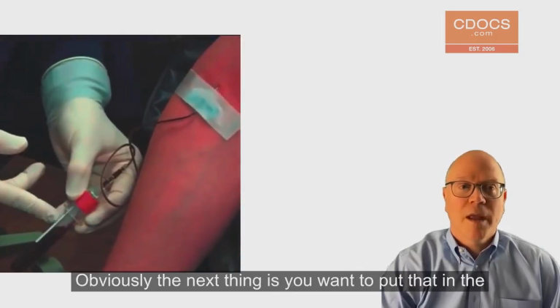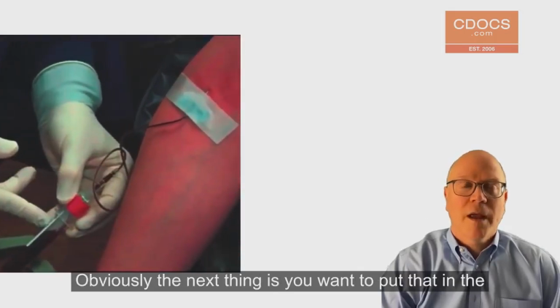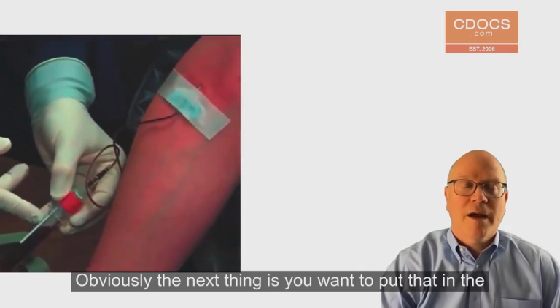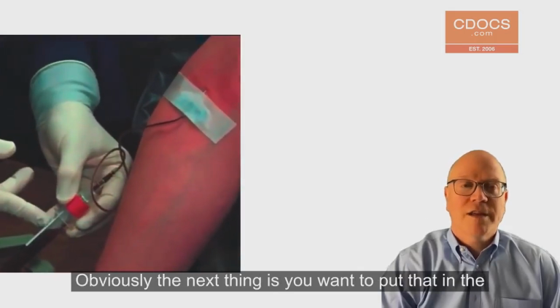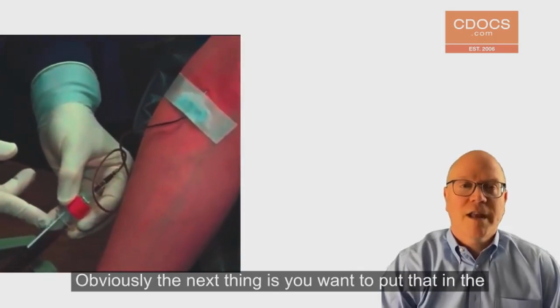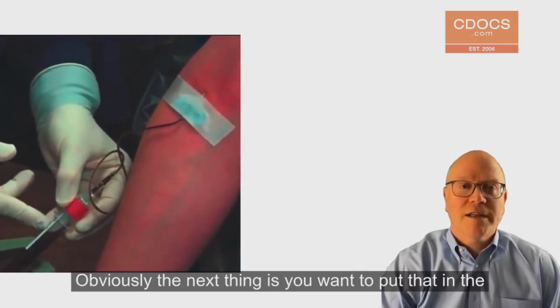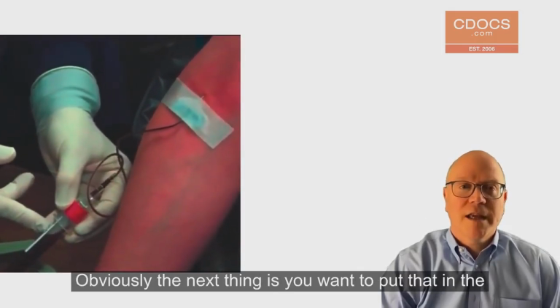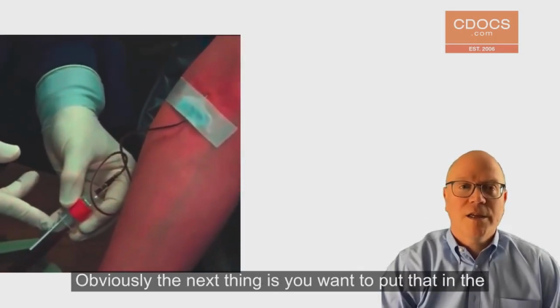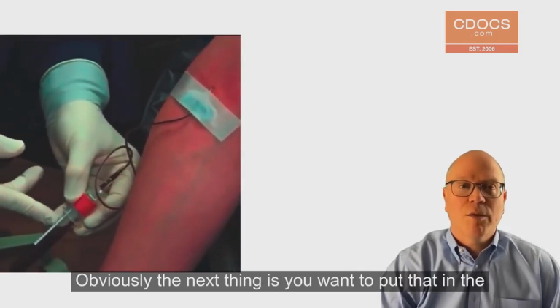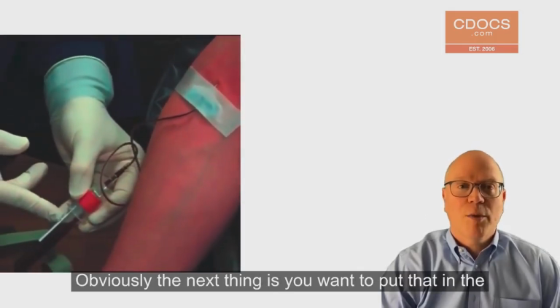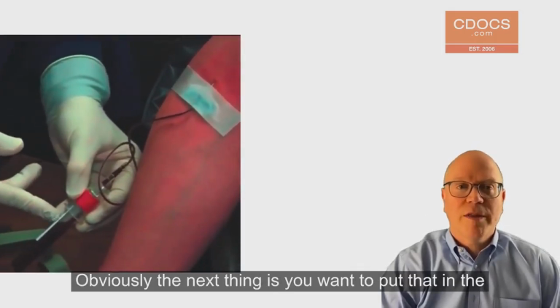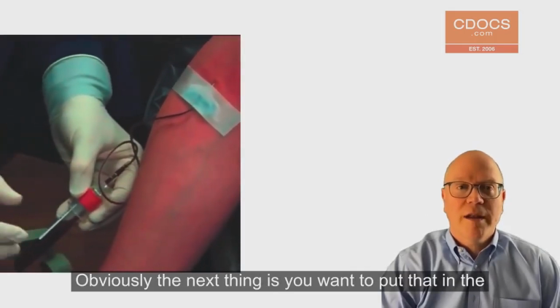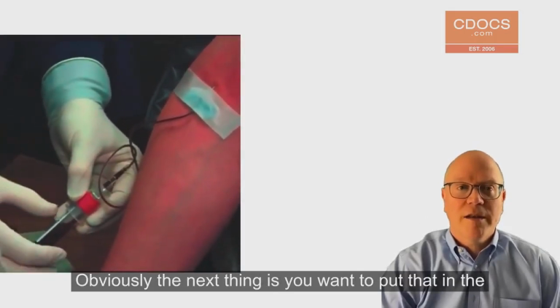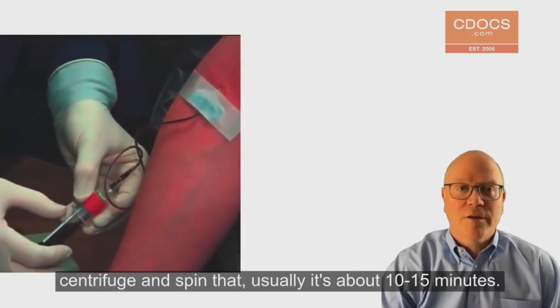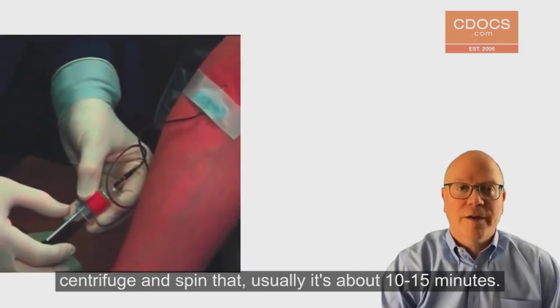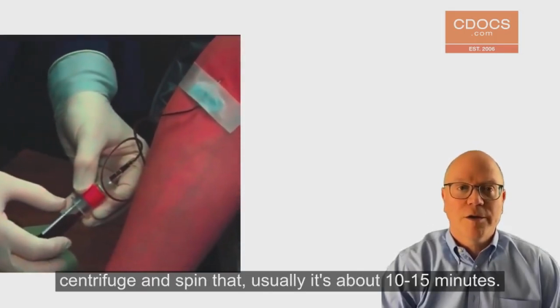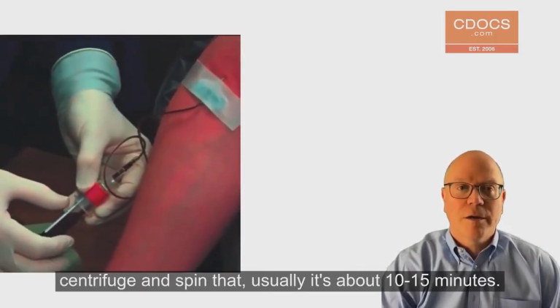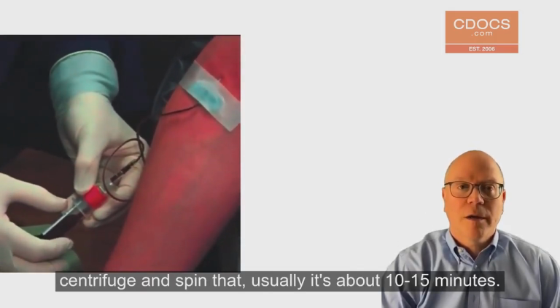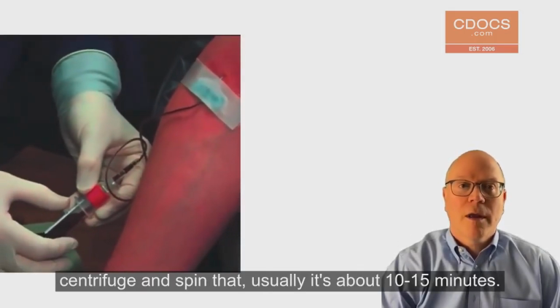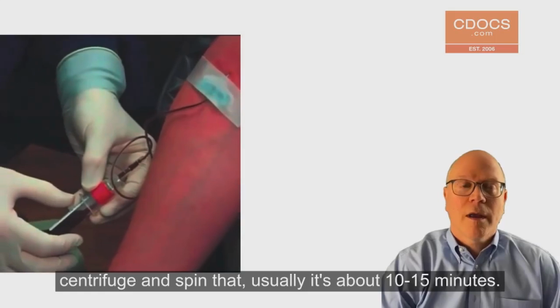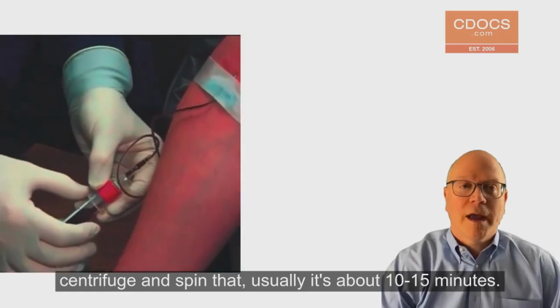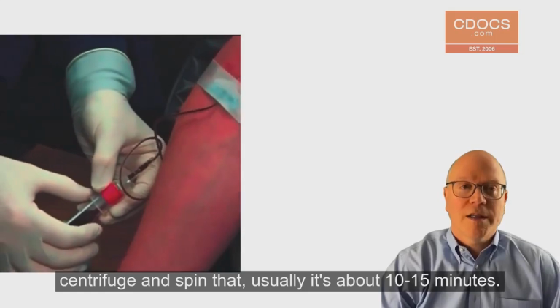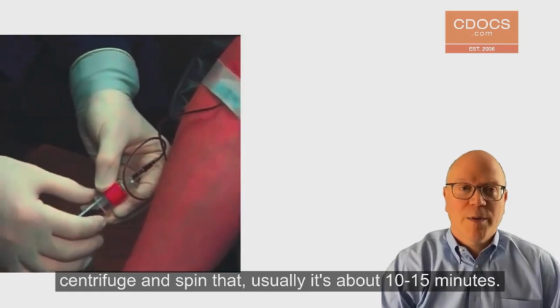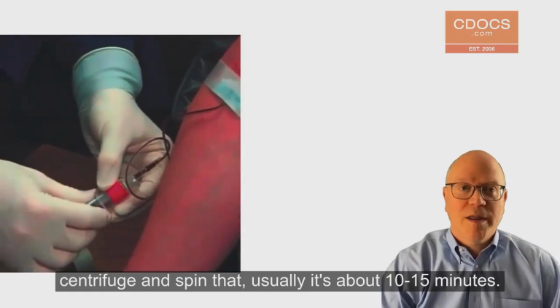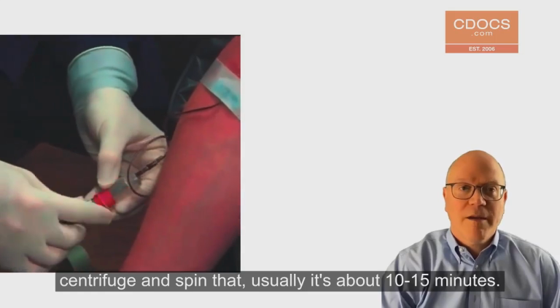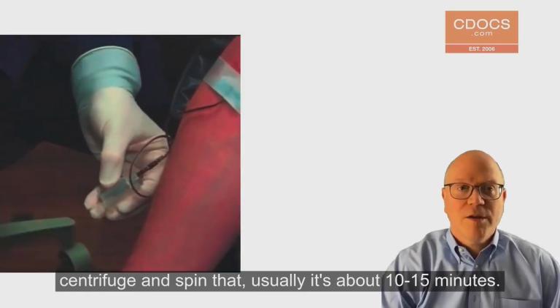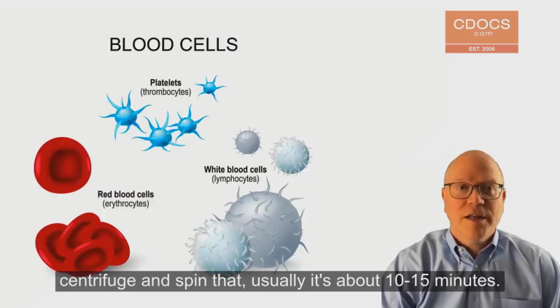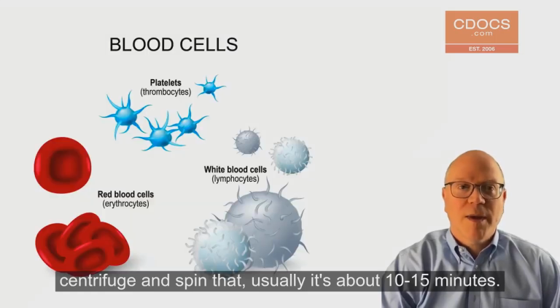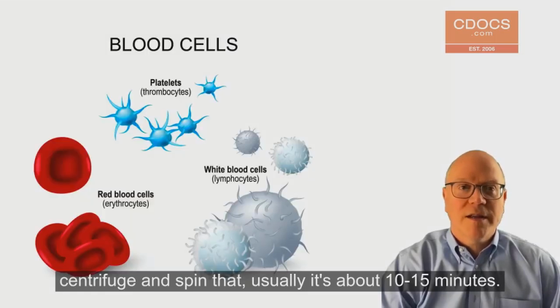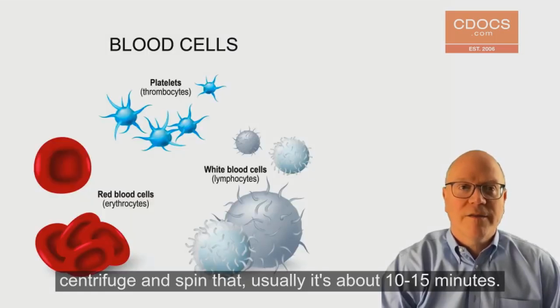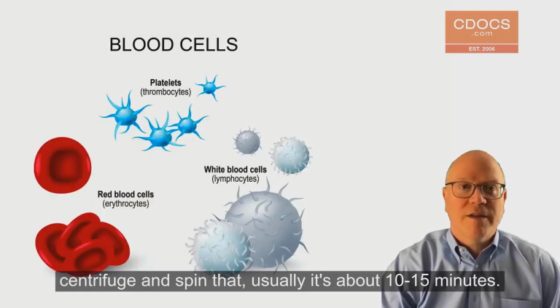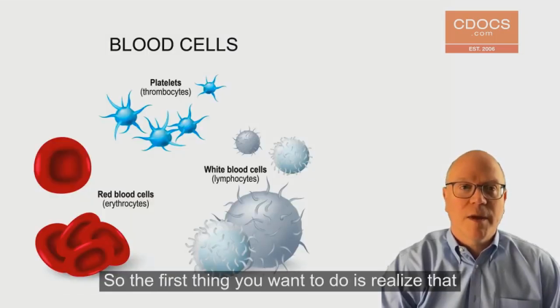The next thing is you want to put that in a centrifuge and spin it — usually about 10 to 15 minutes.